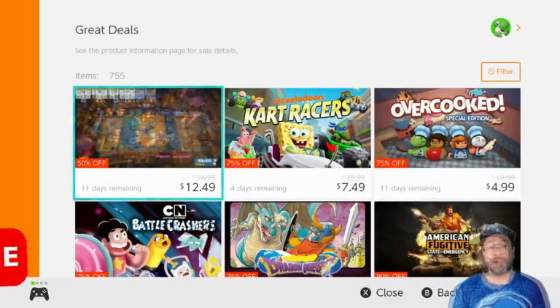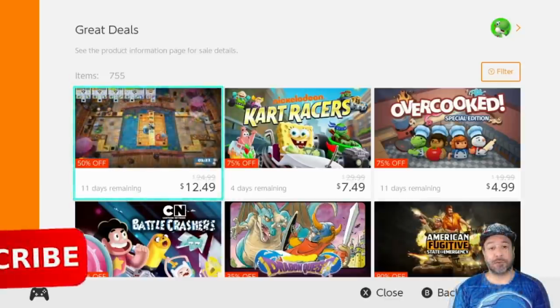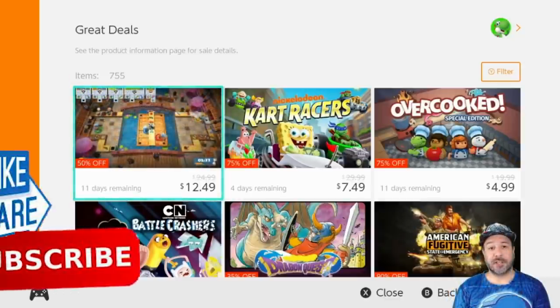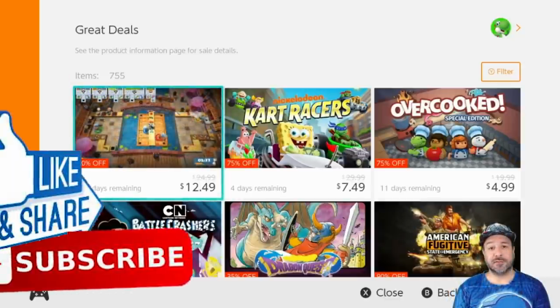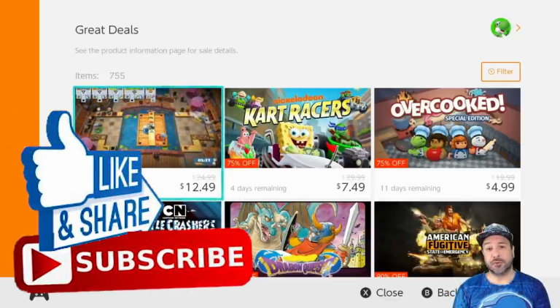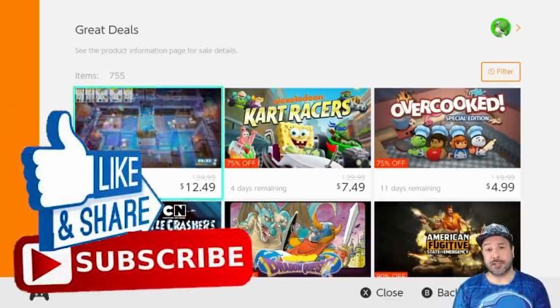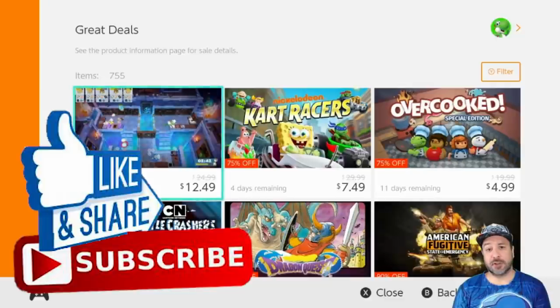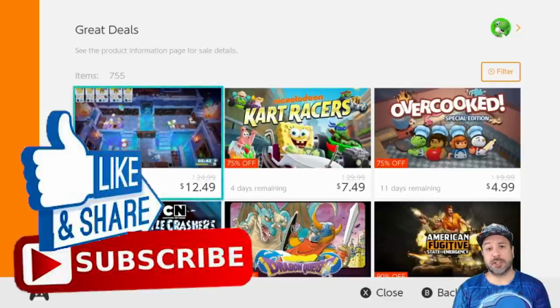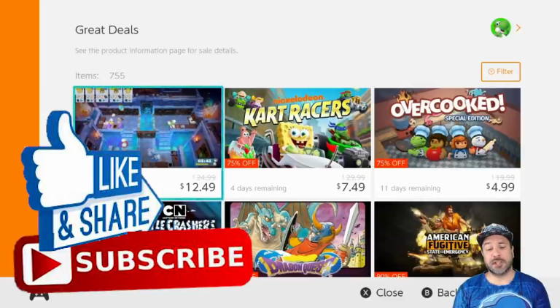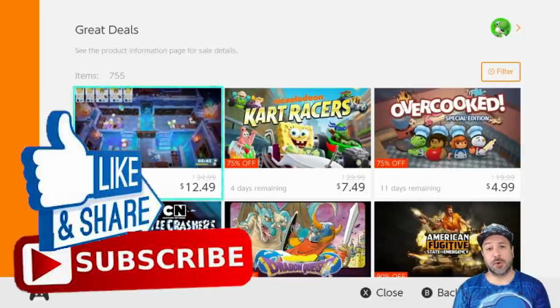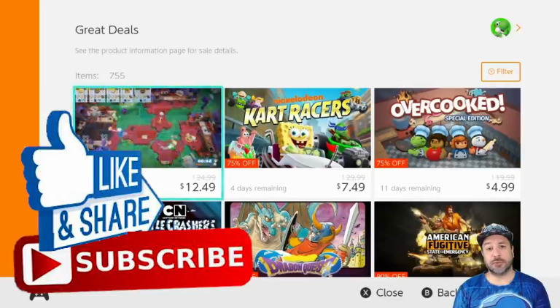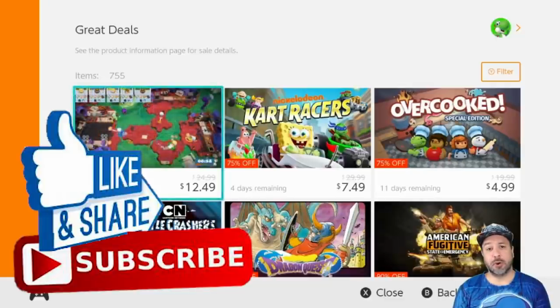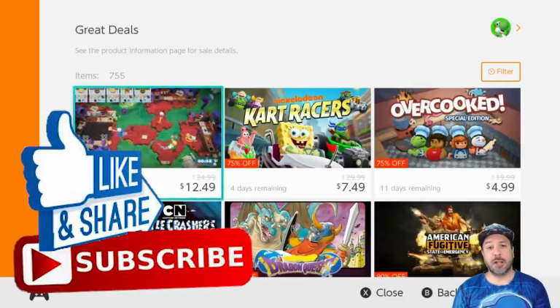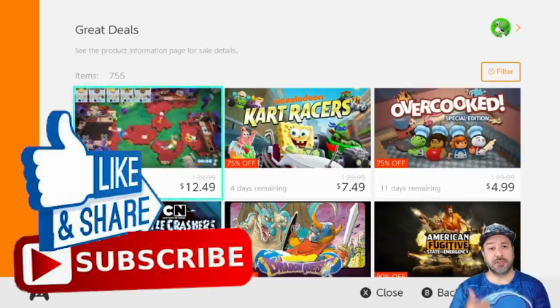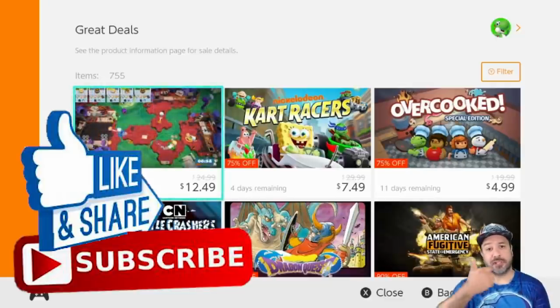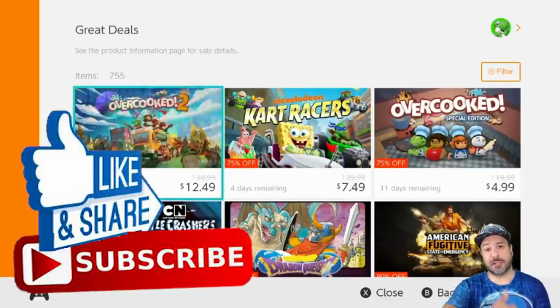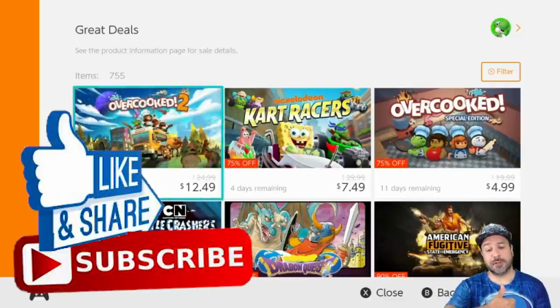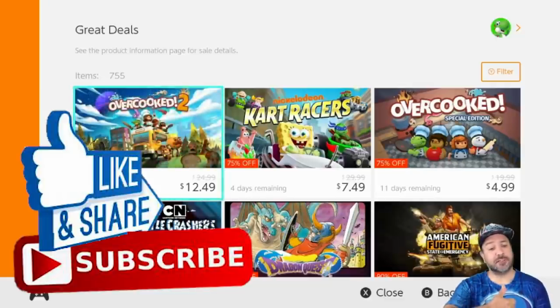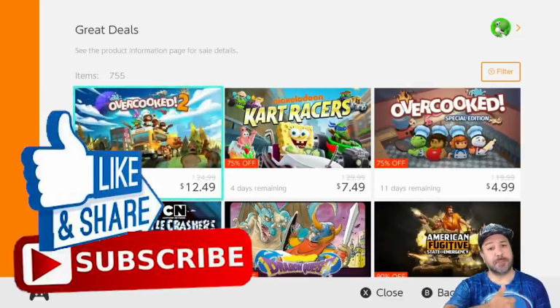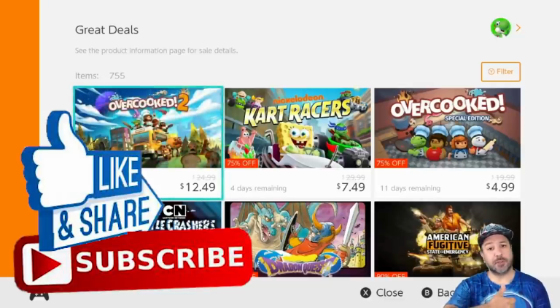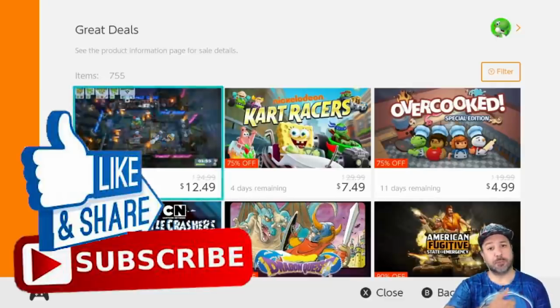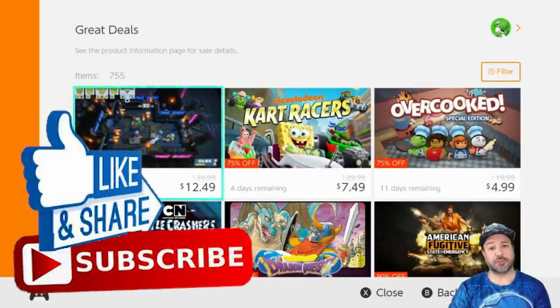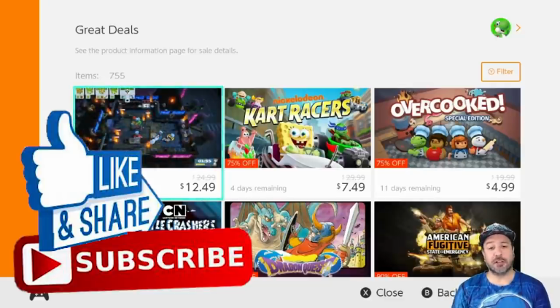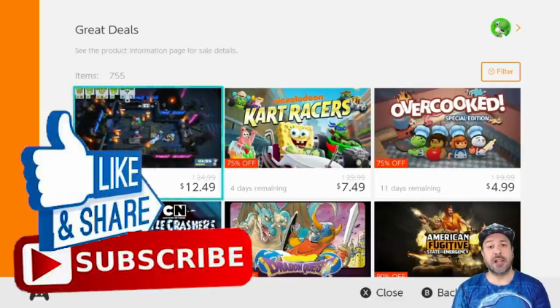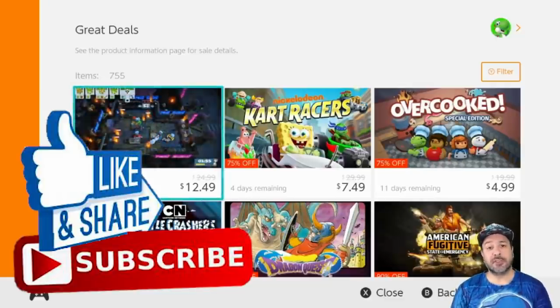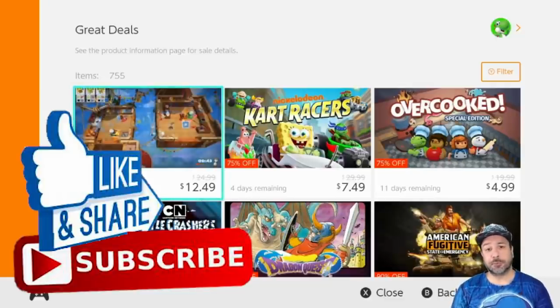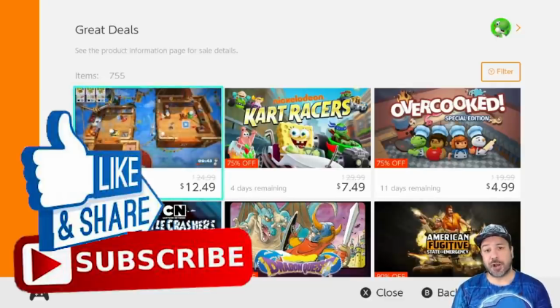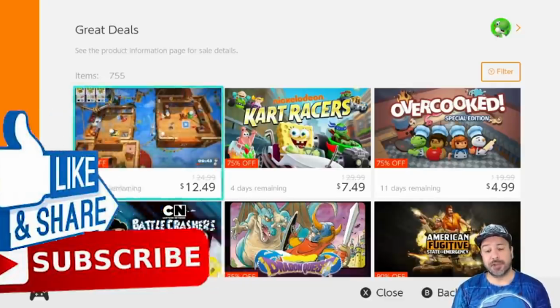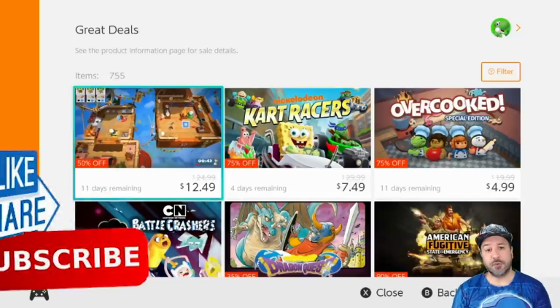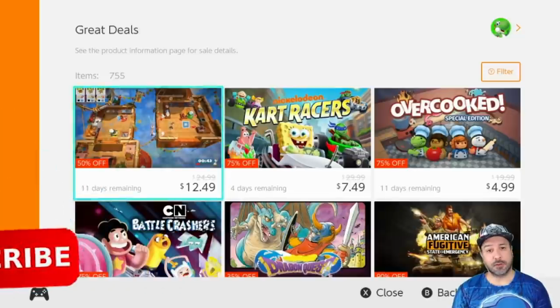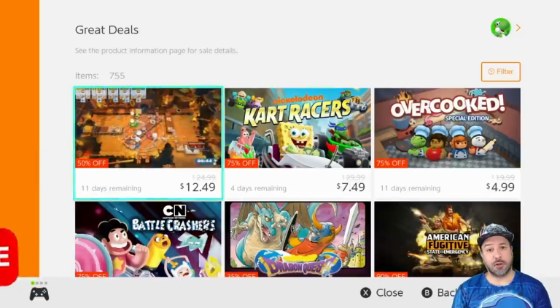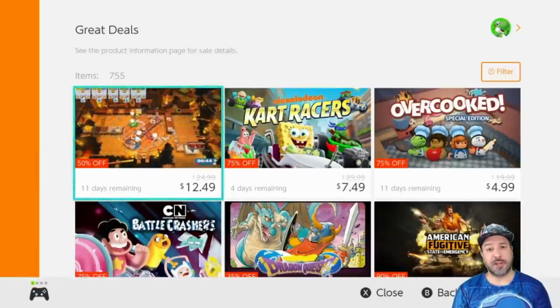Don't forget that if you do like this content and you want to see more, please hit that like button — it's the best way to support the channel — and subscribe if you aren't already.